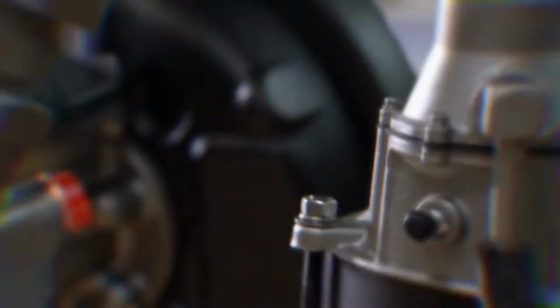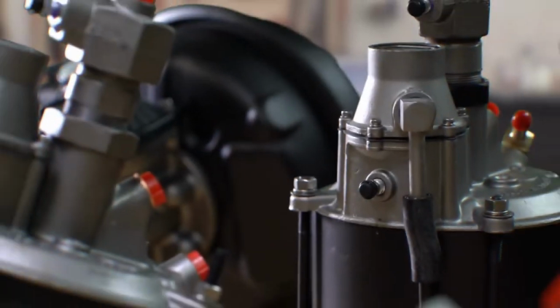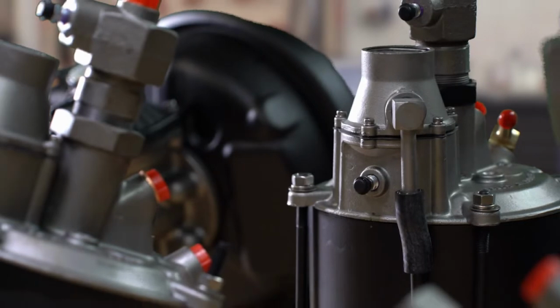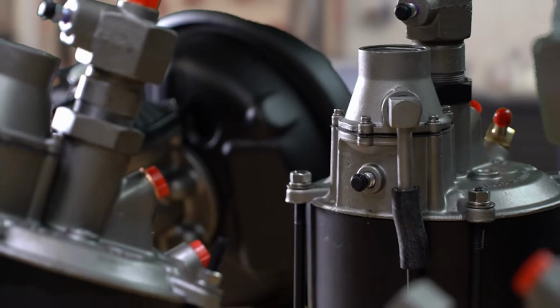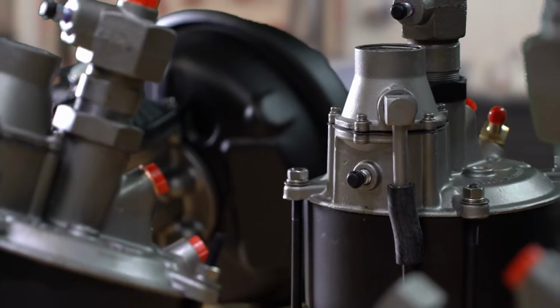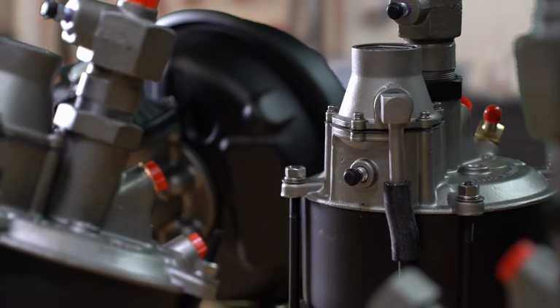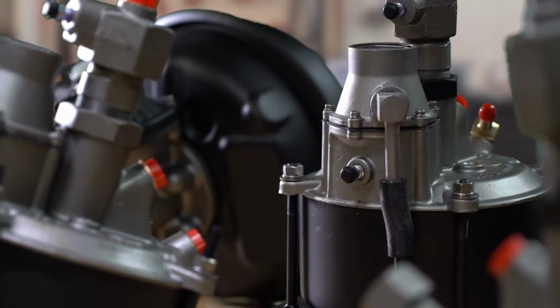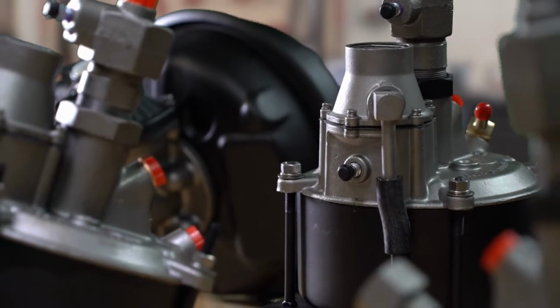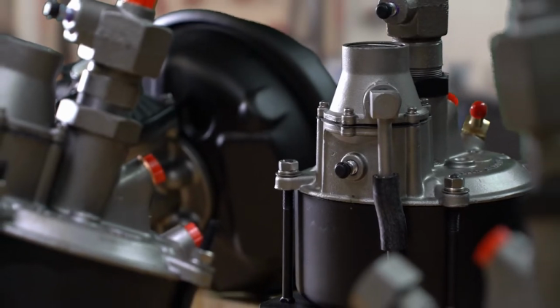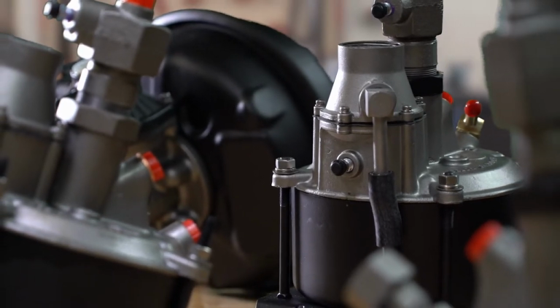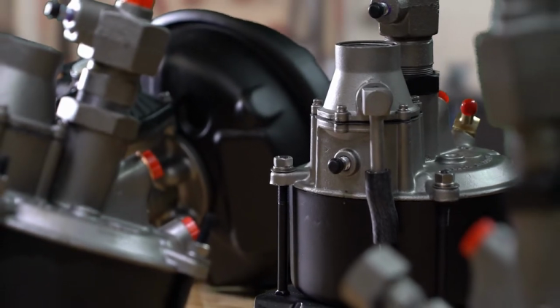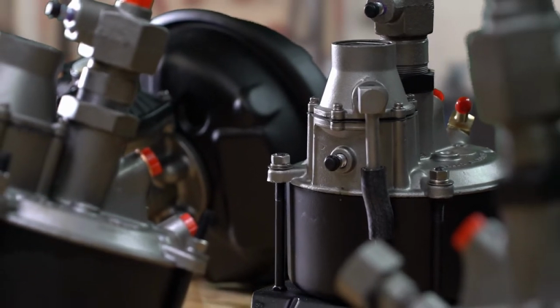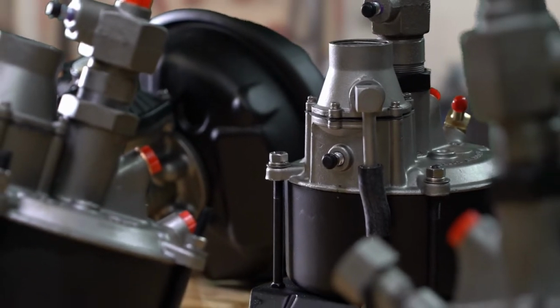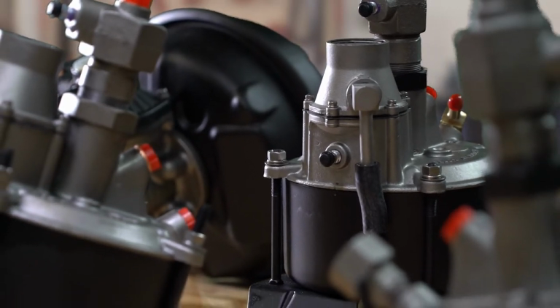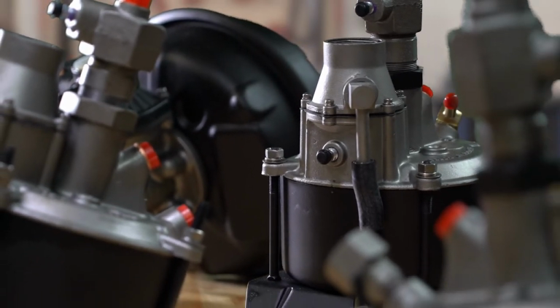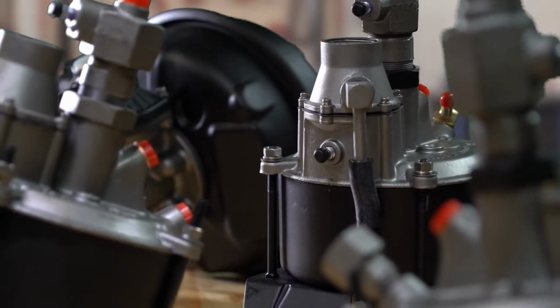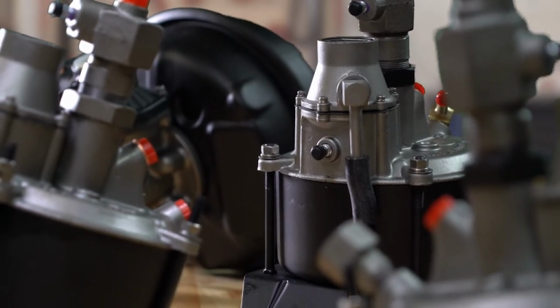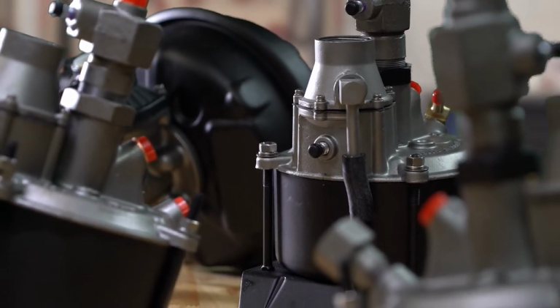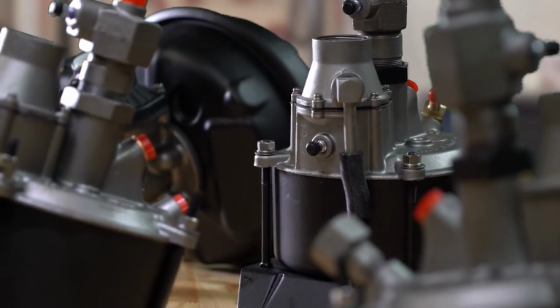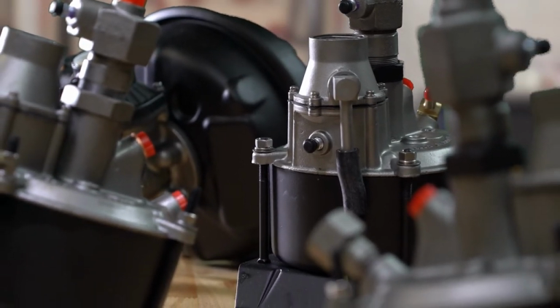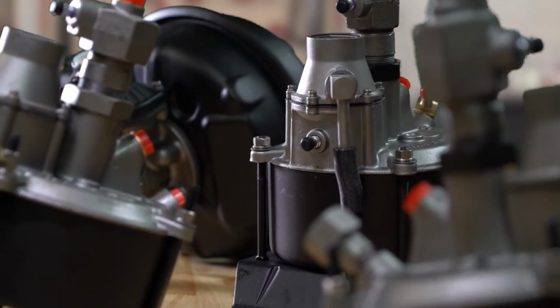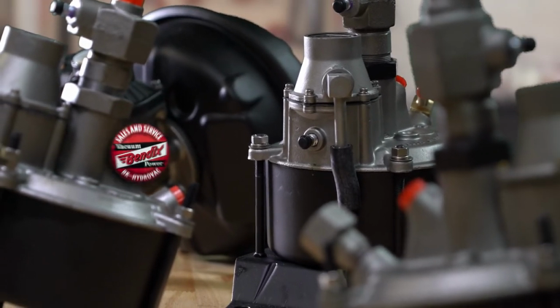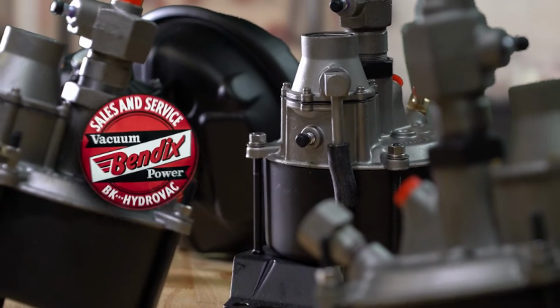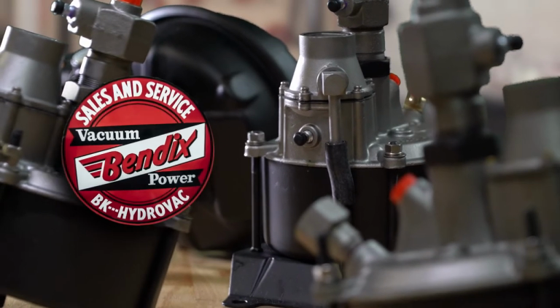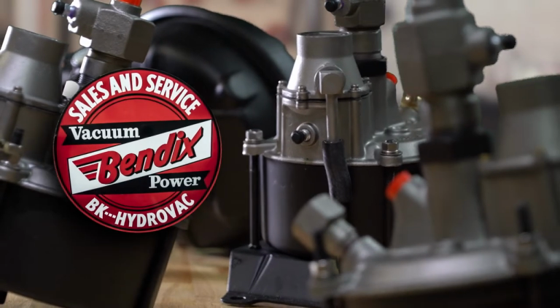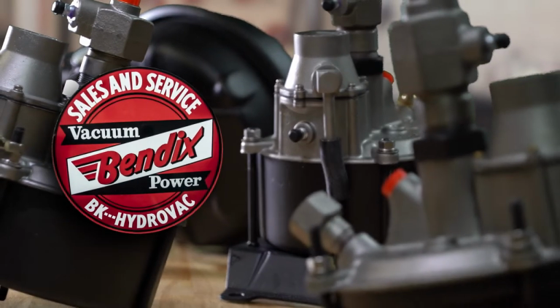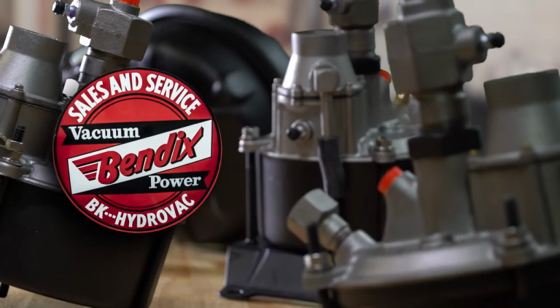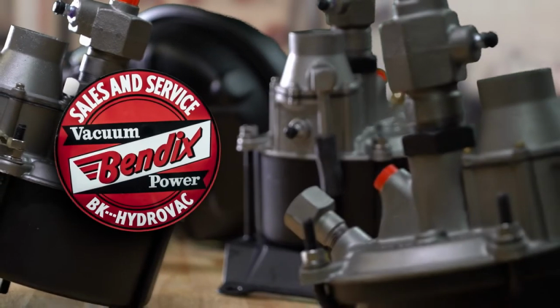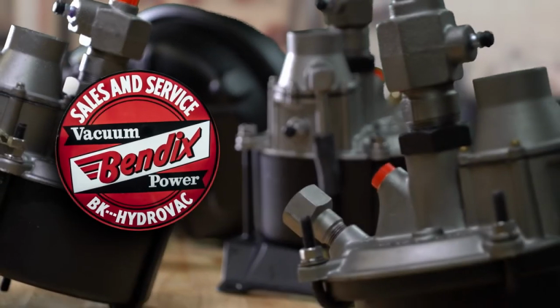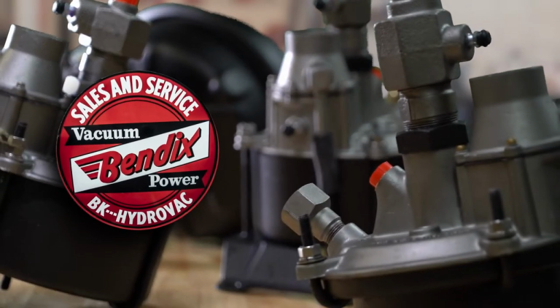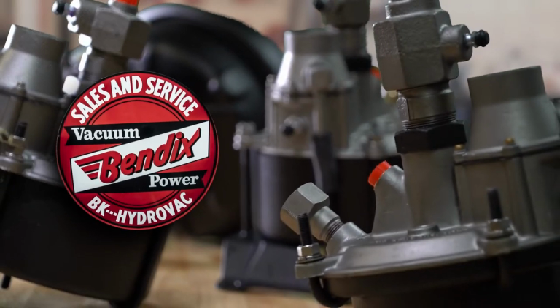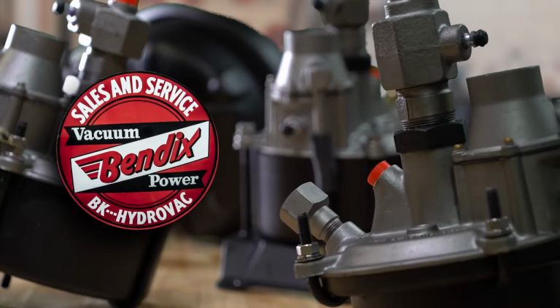We are leading experts in brake booster repair kits and provide various brake parts for your Bendix Hydrovac unit.